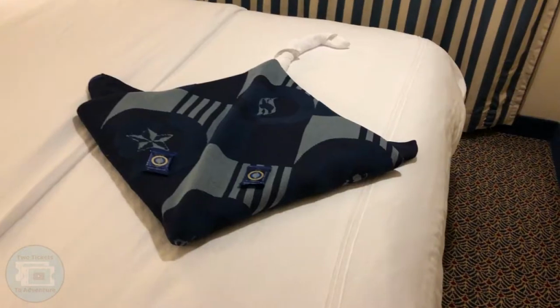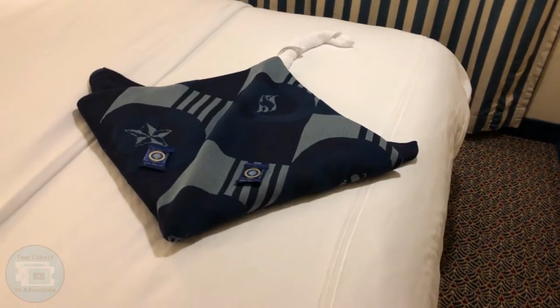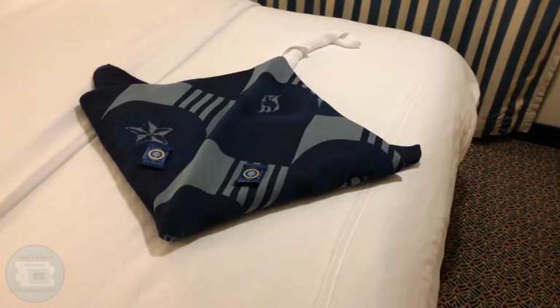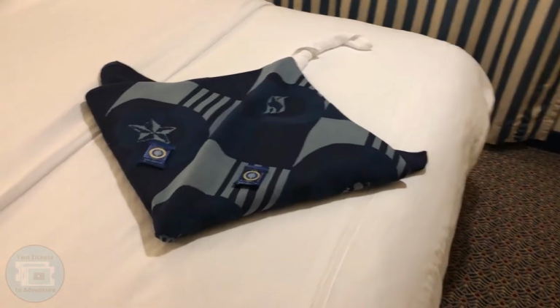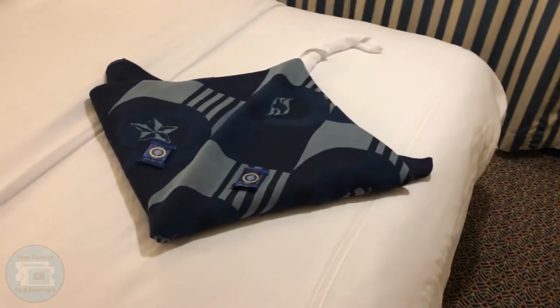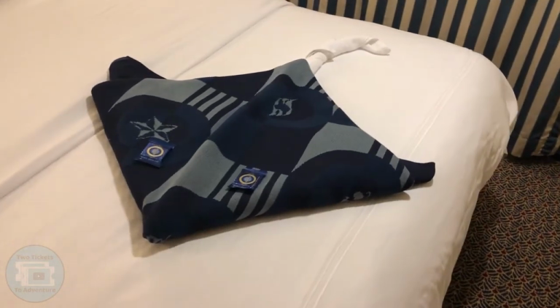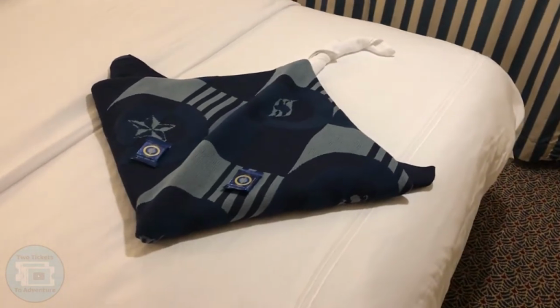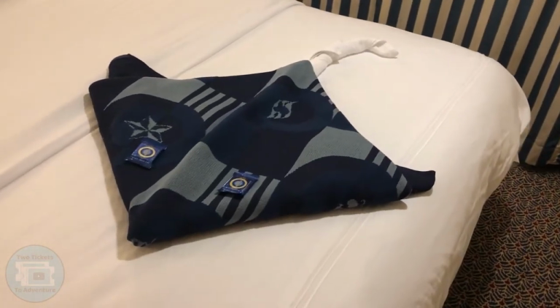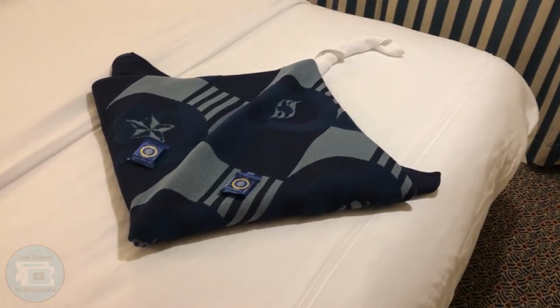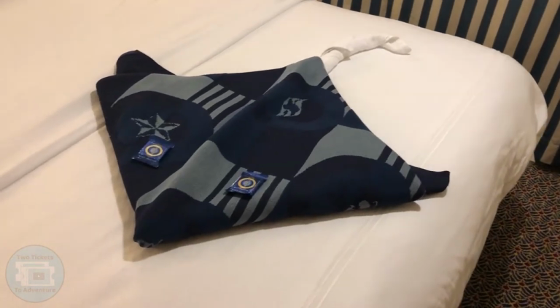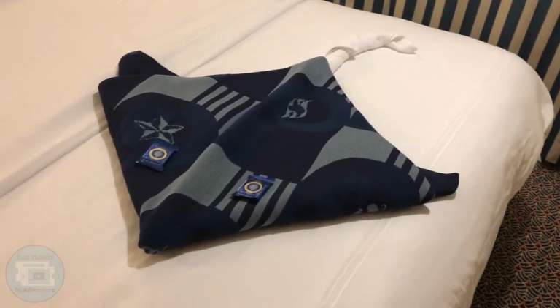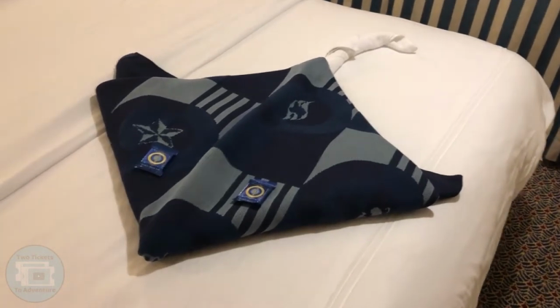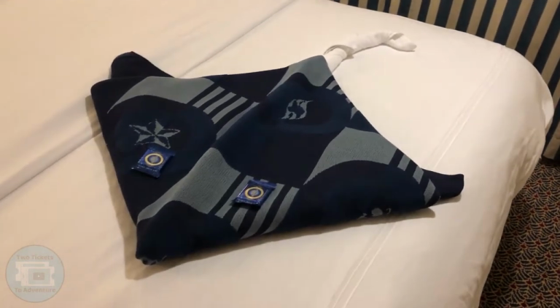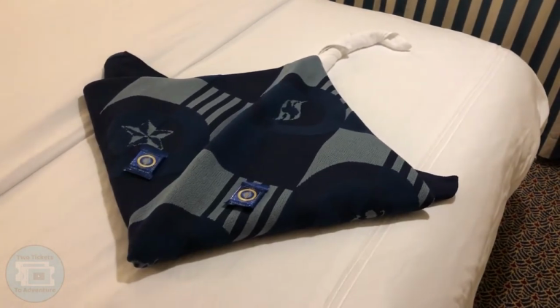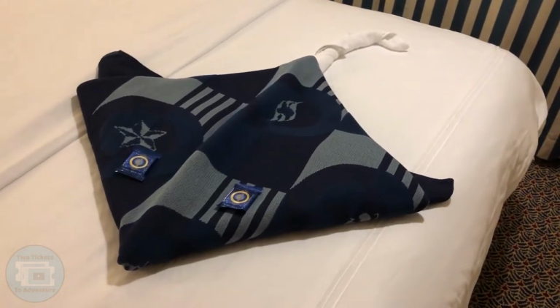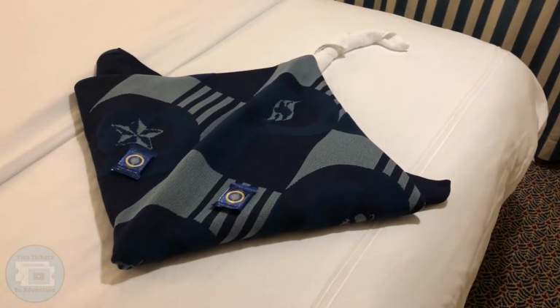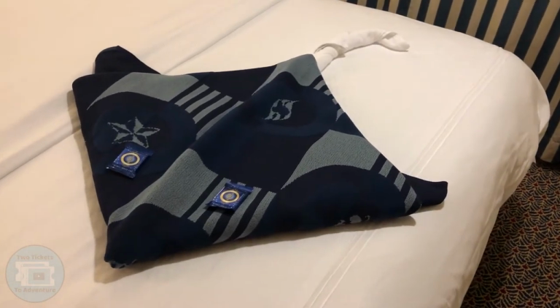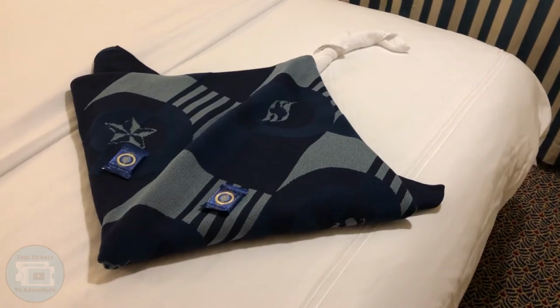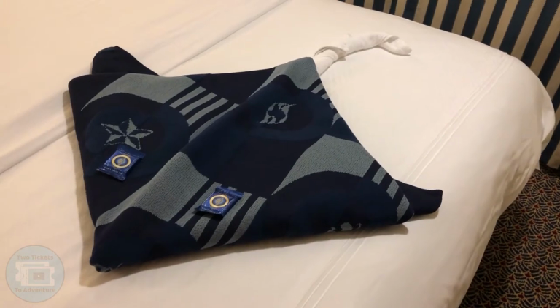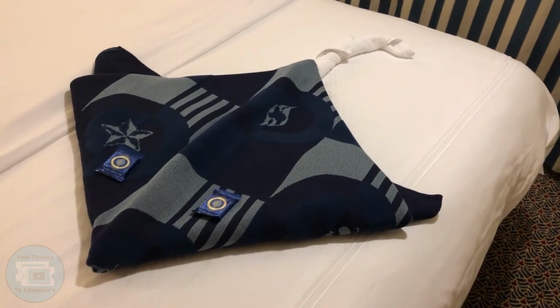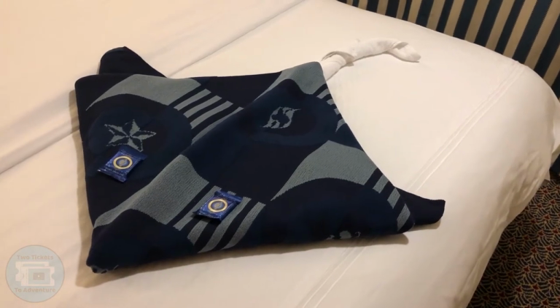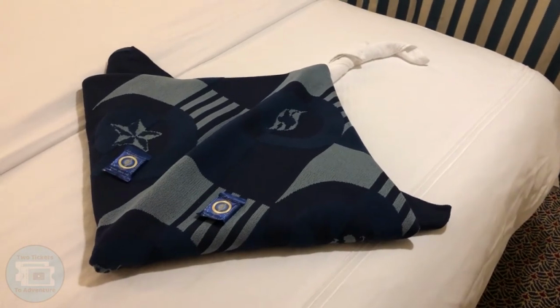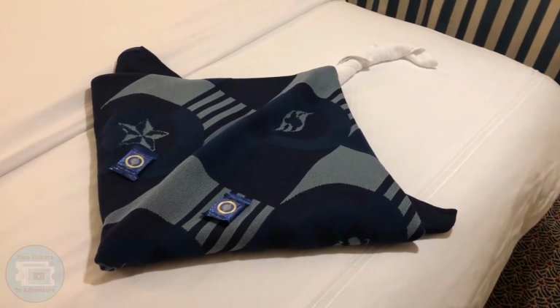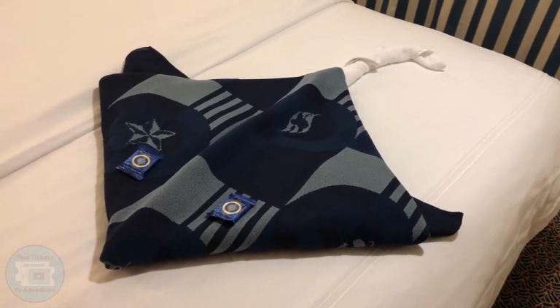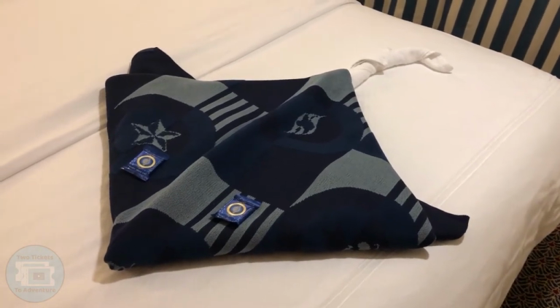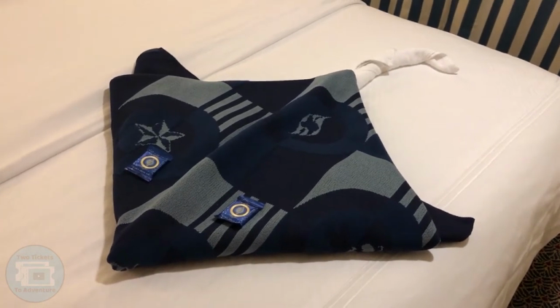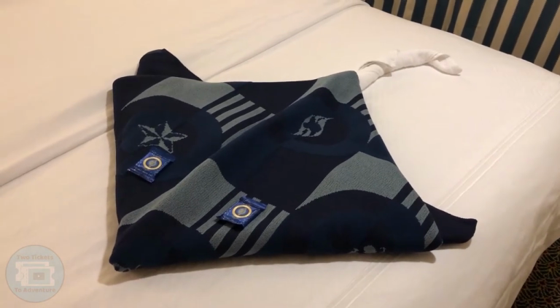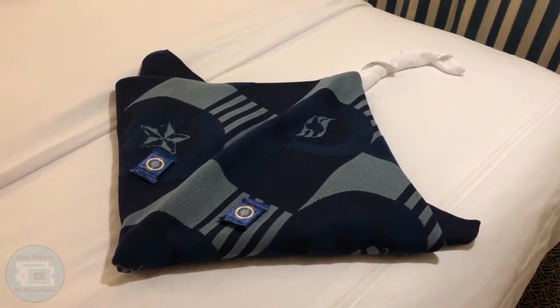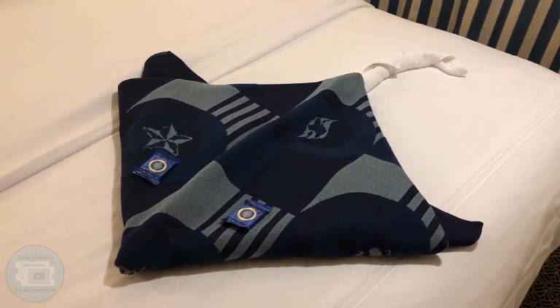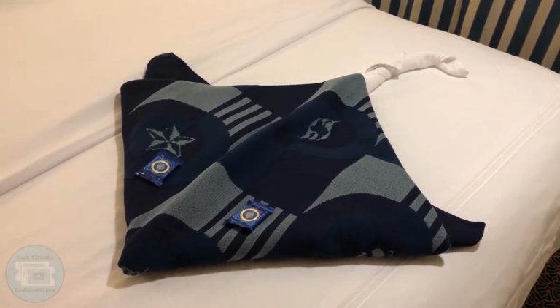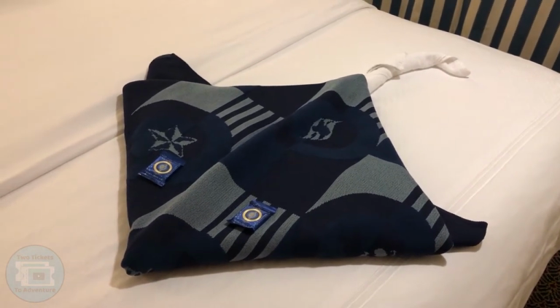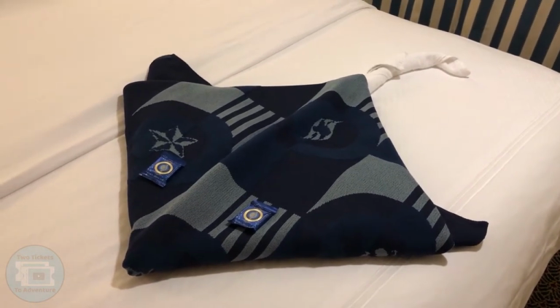And here's tonight's towel animal — Mr. Ray, or Mr. Stingray.